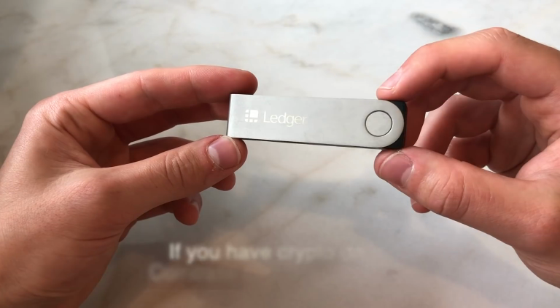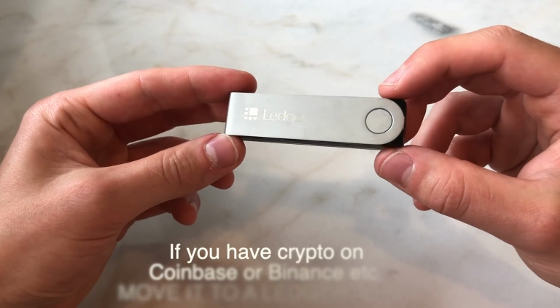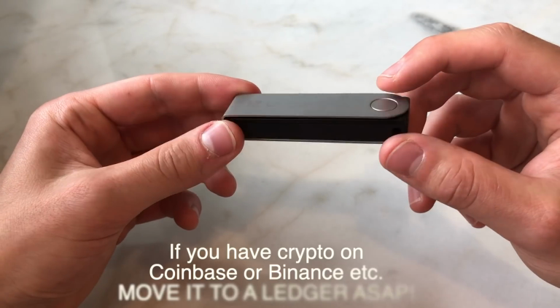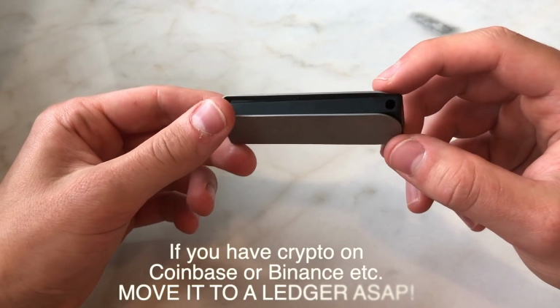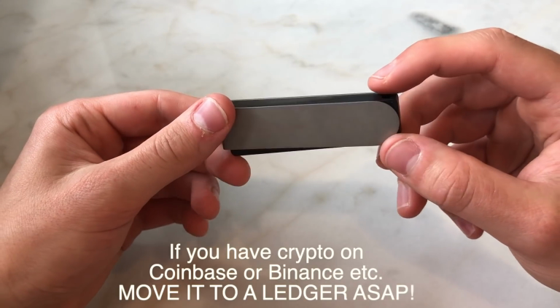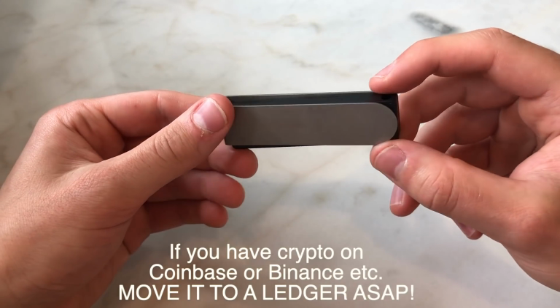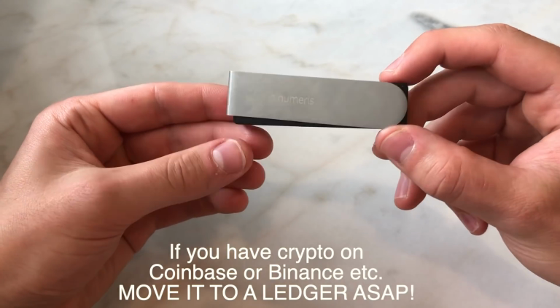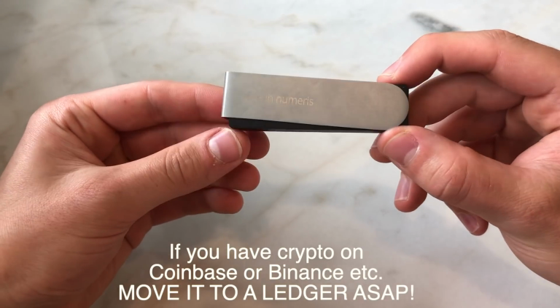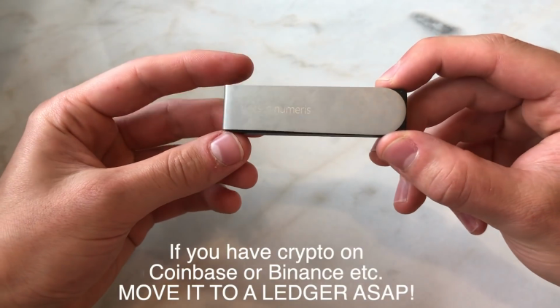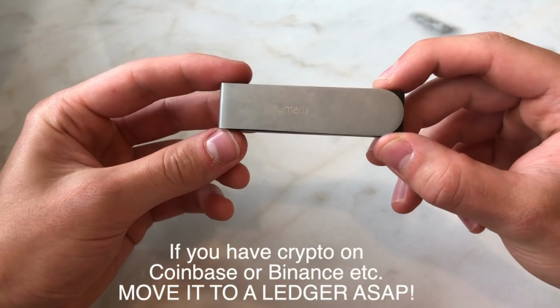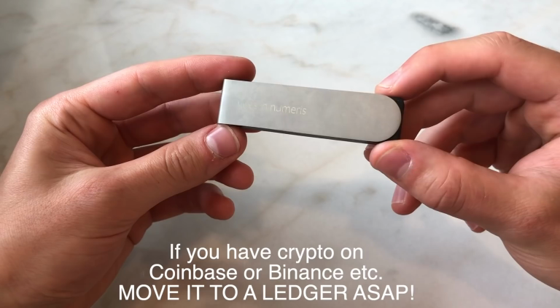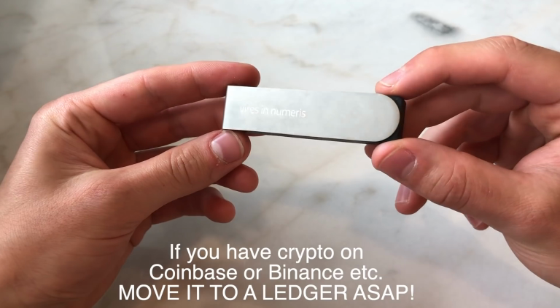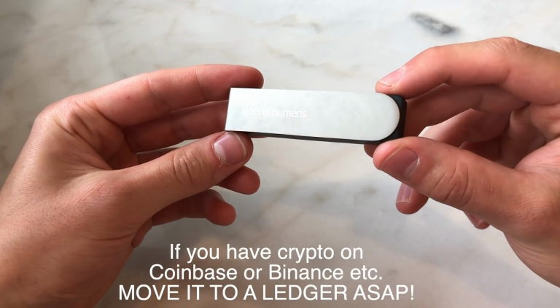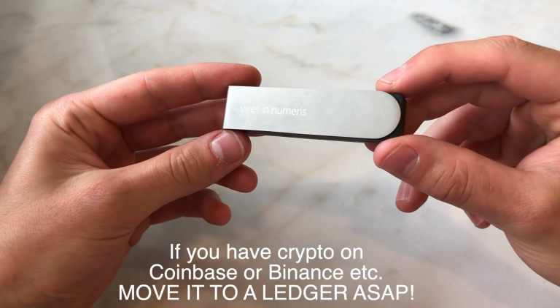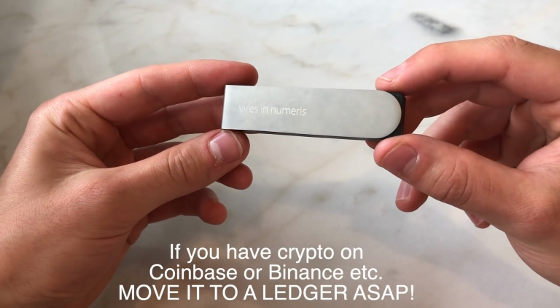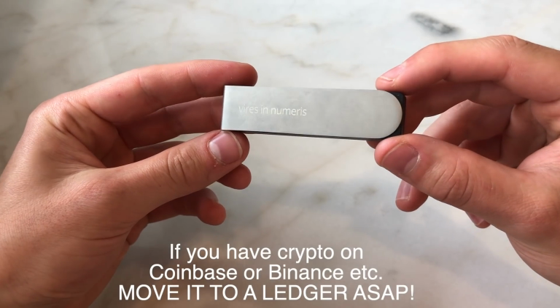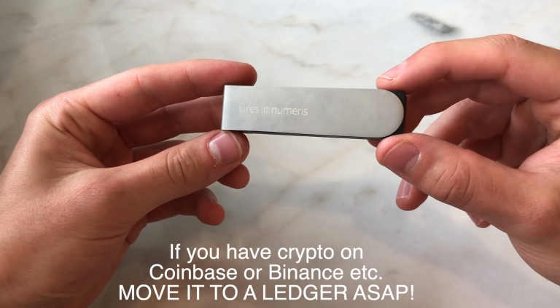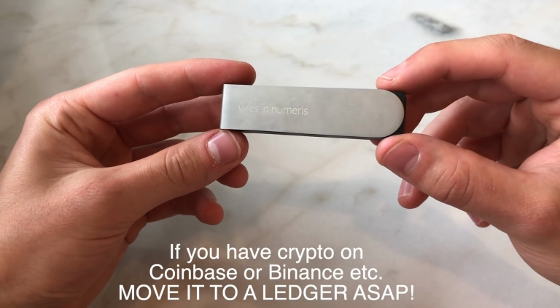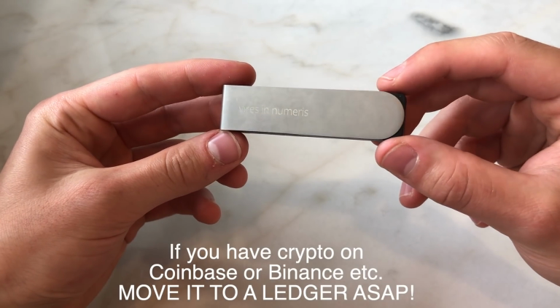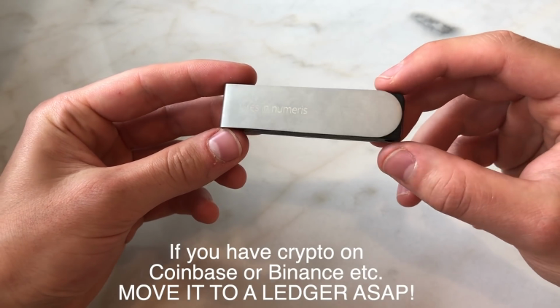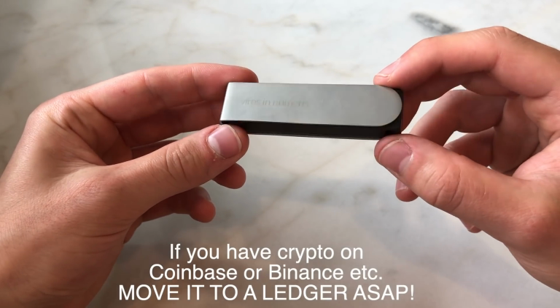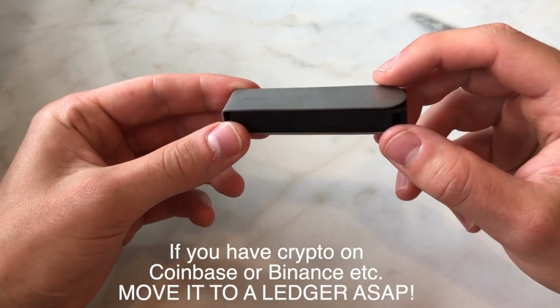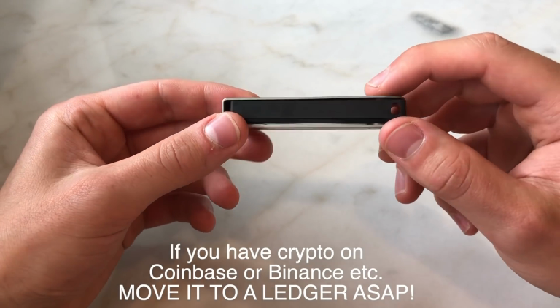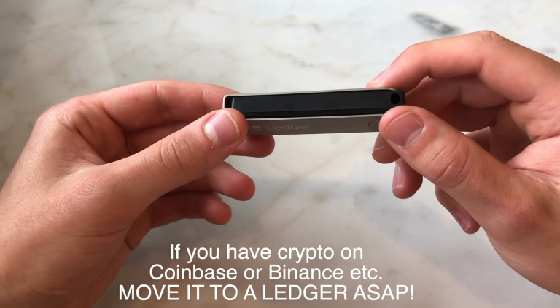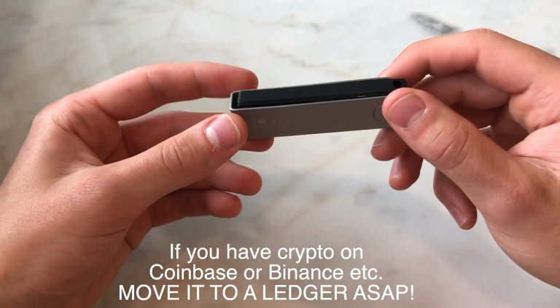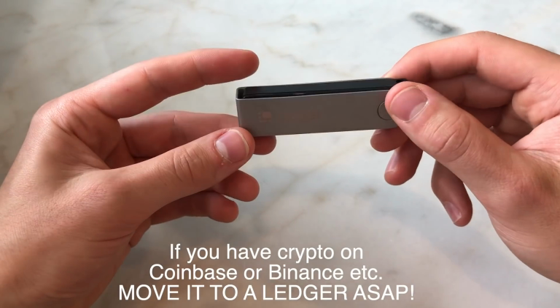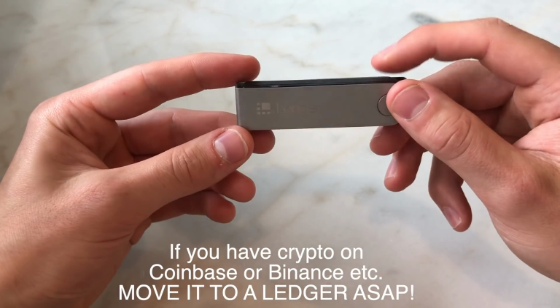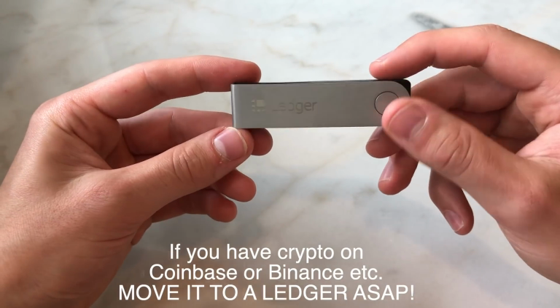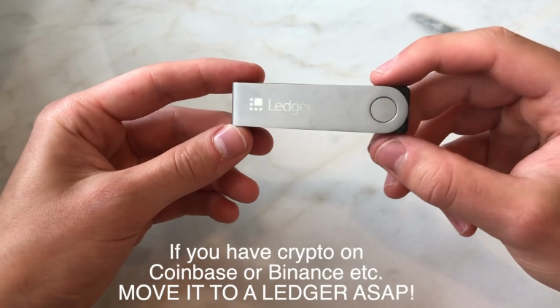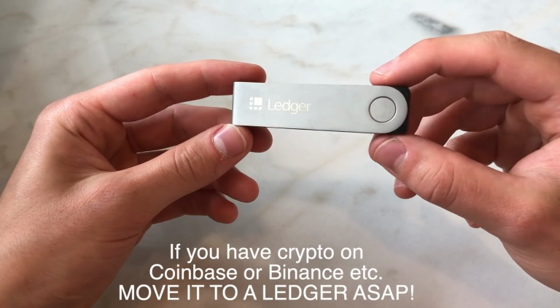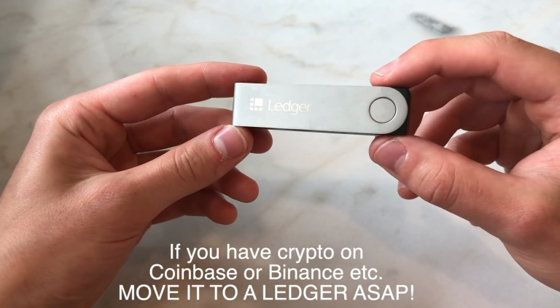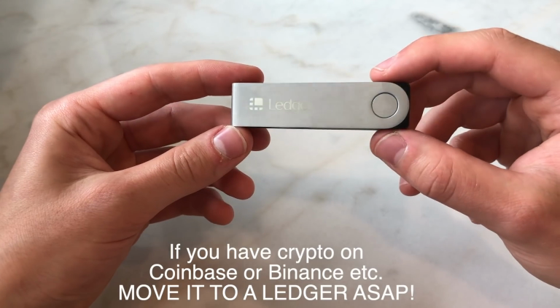Remember: if you don't hold your own private keys, it's not your Bitcoin. So make sure you actually own a hardware wallet like the Ledger Nano X.